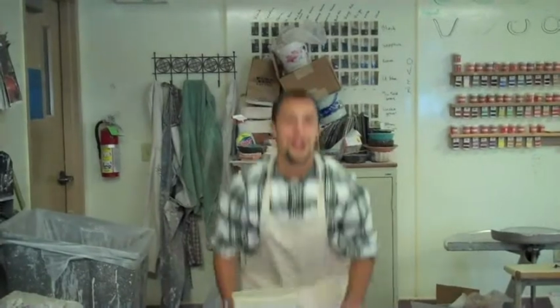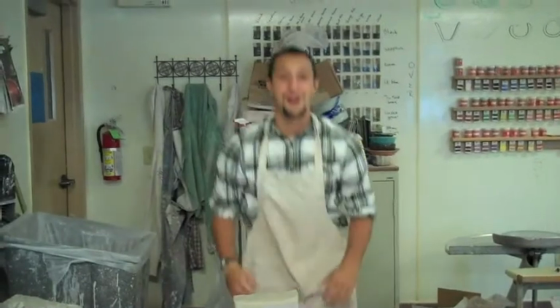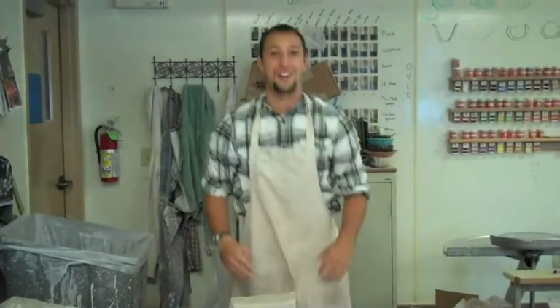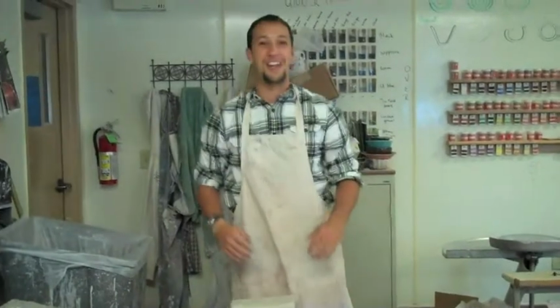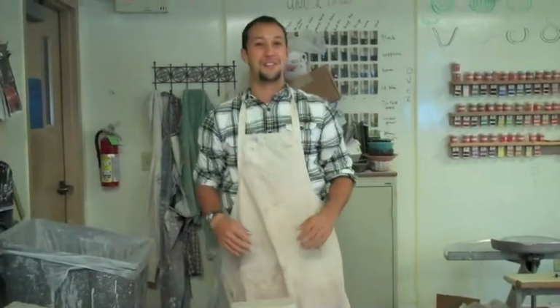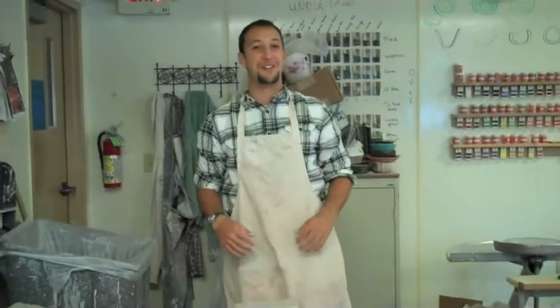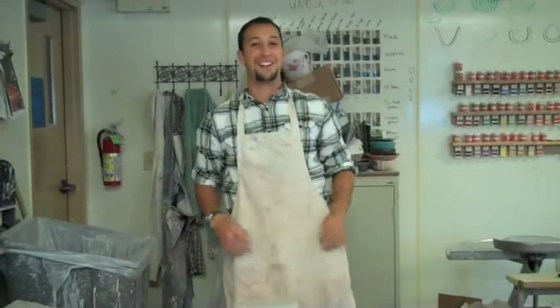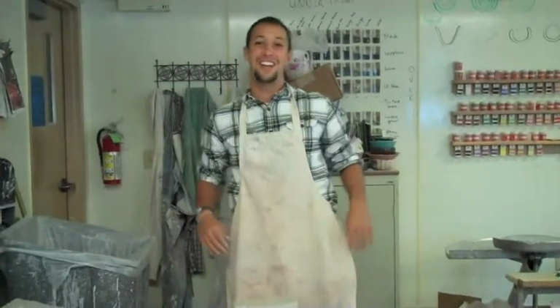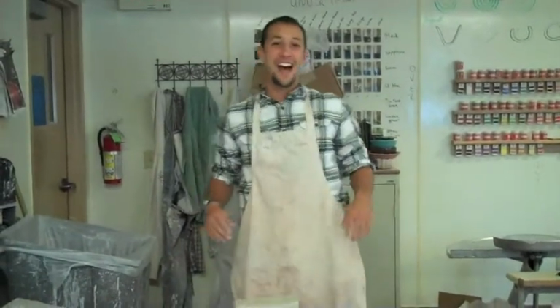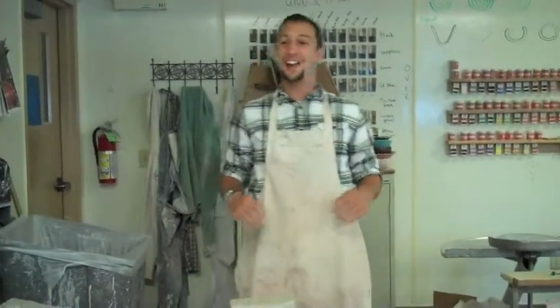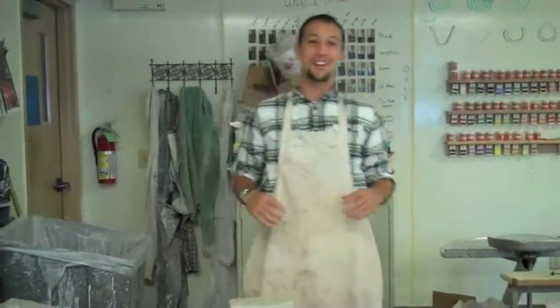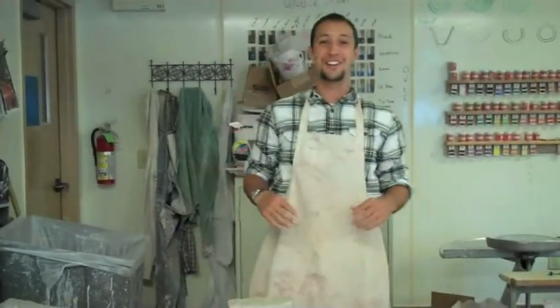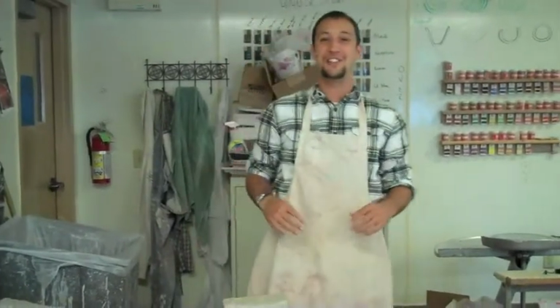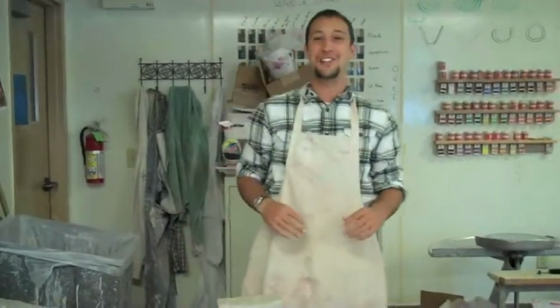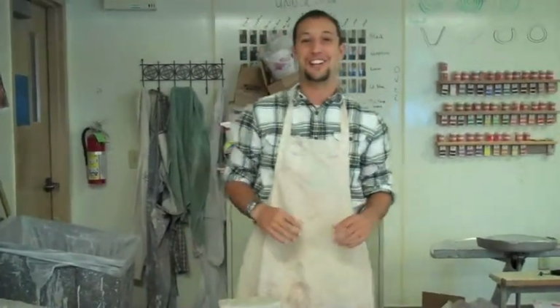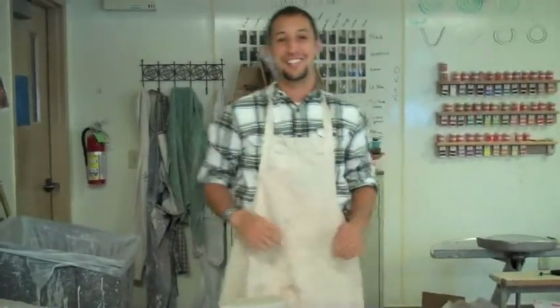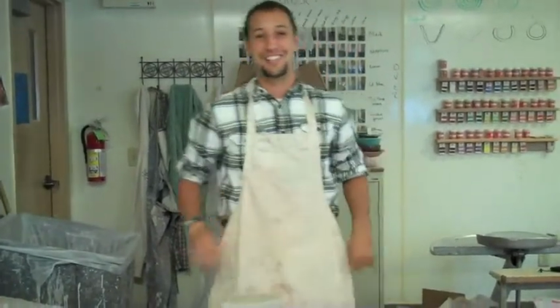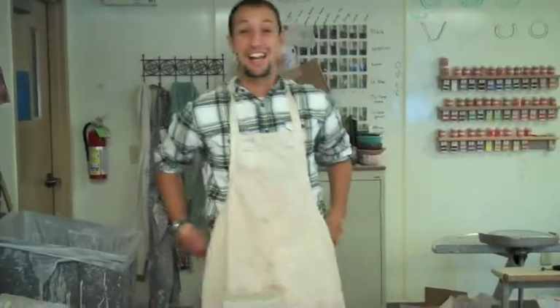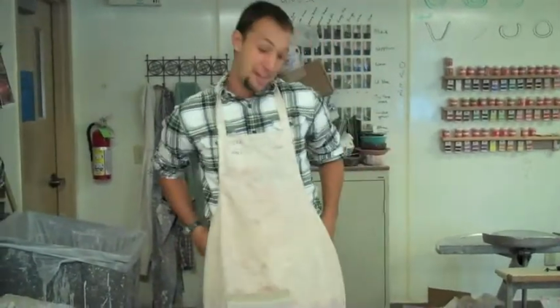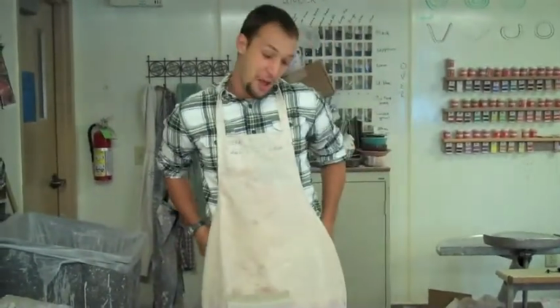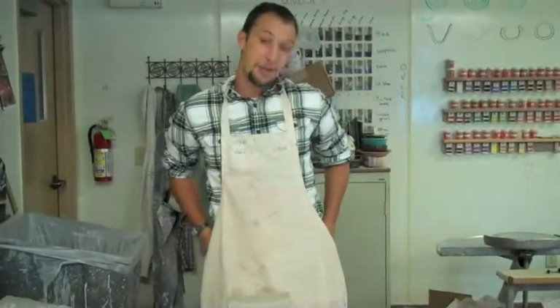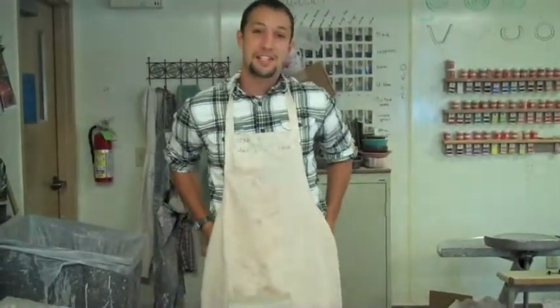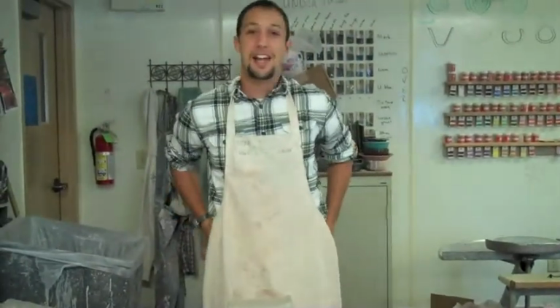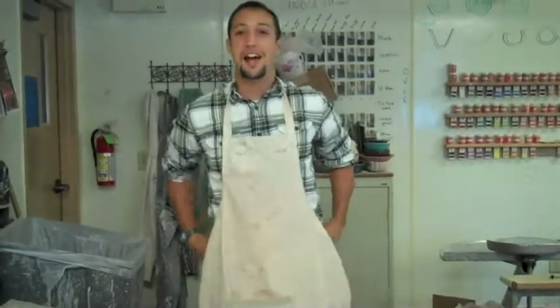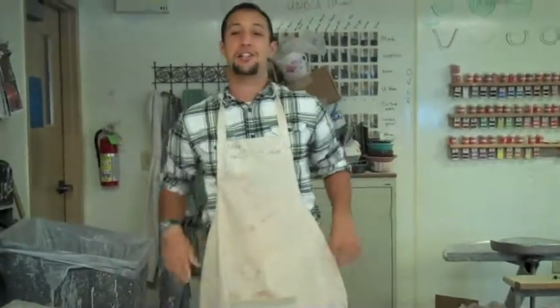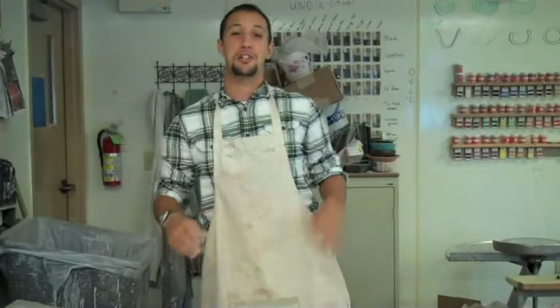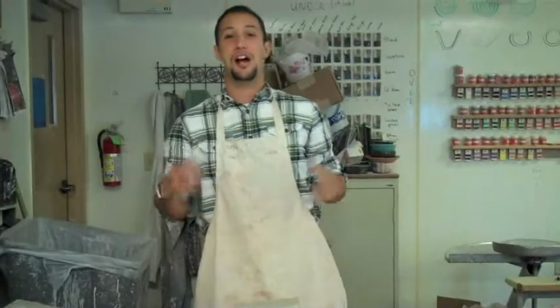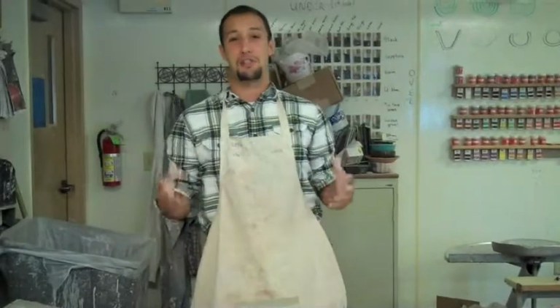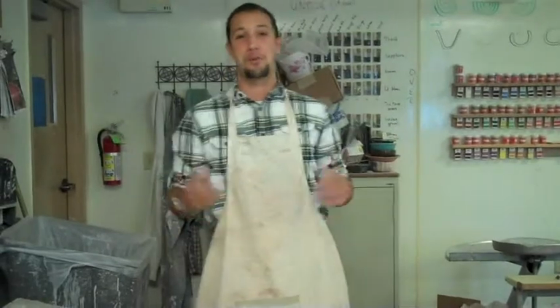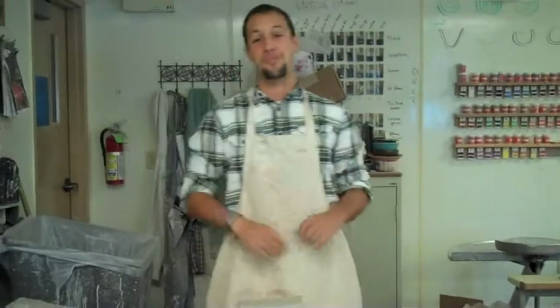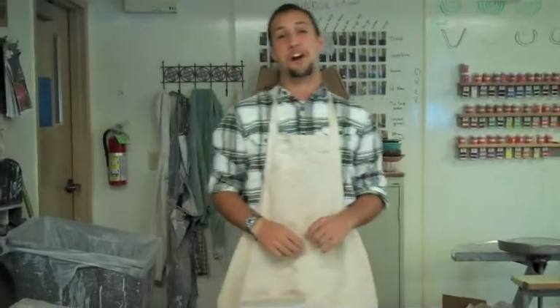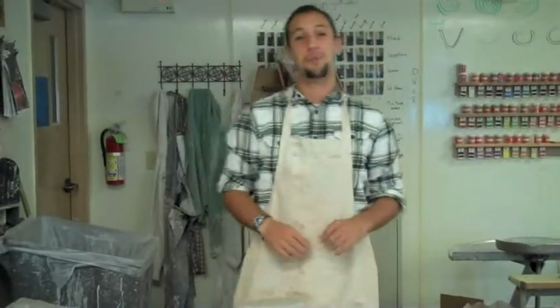Oh, hey everyone. I didn't know you were going to be joining us today. Well, today I'm going to show you how to throw off the hump.